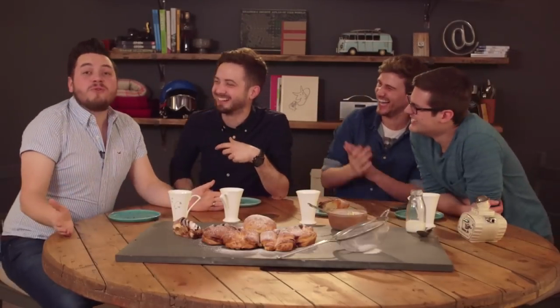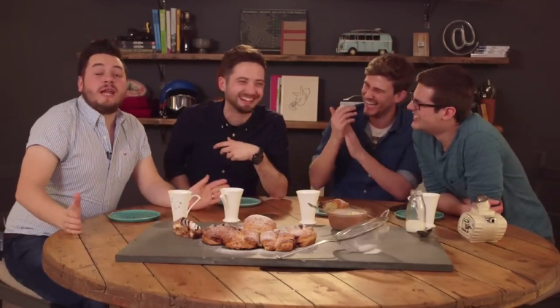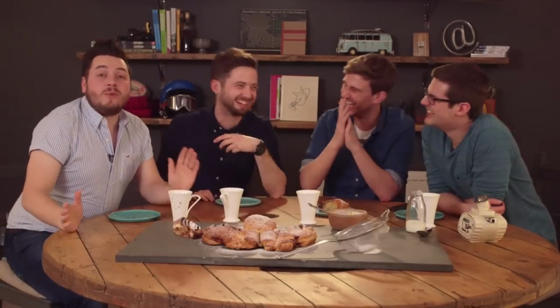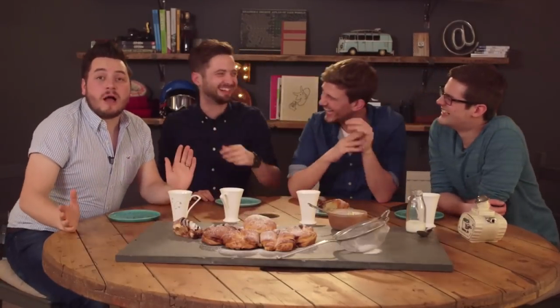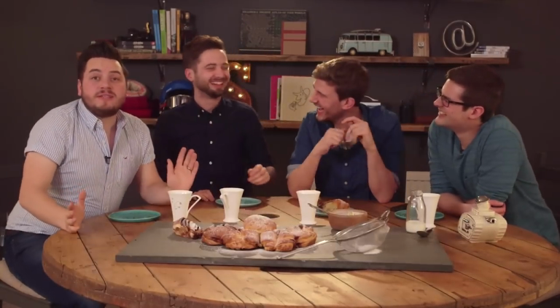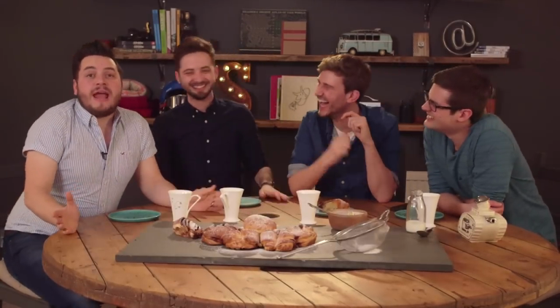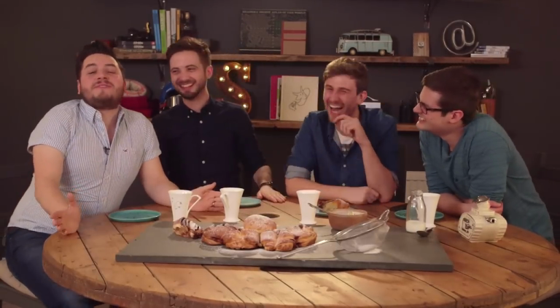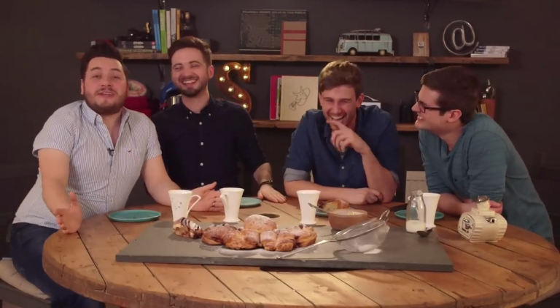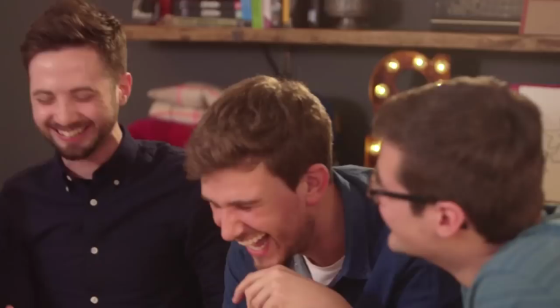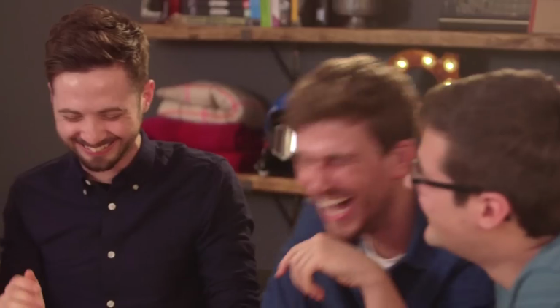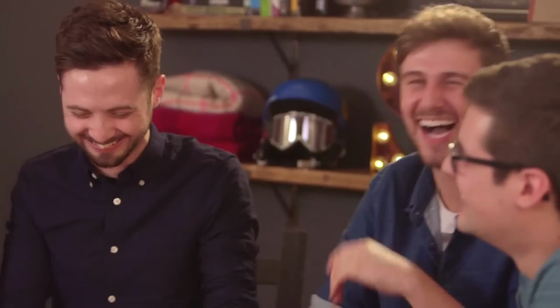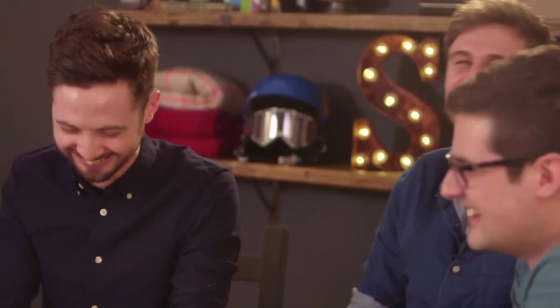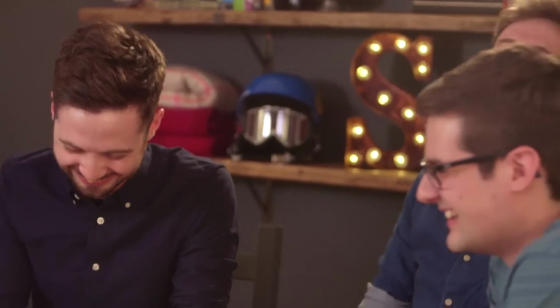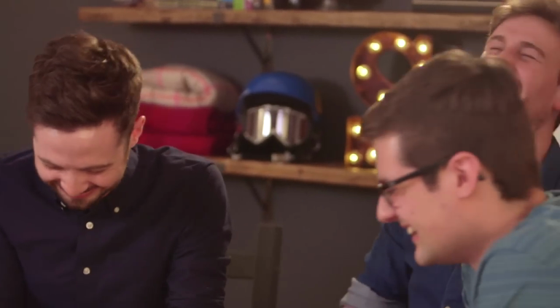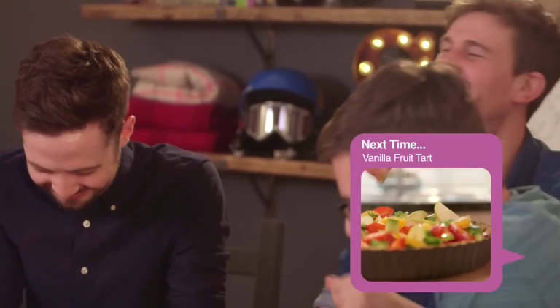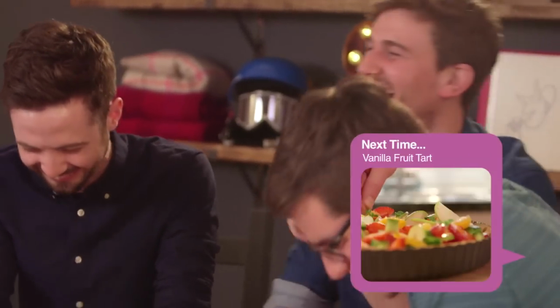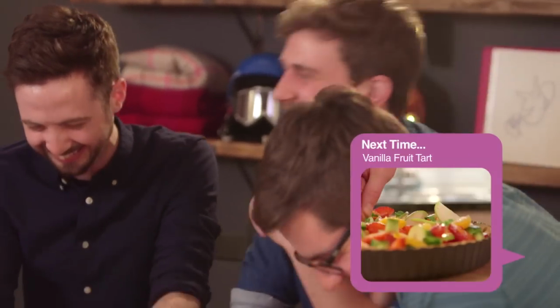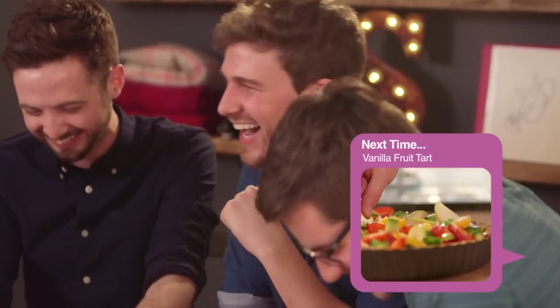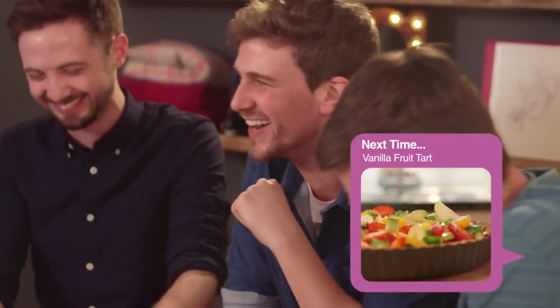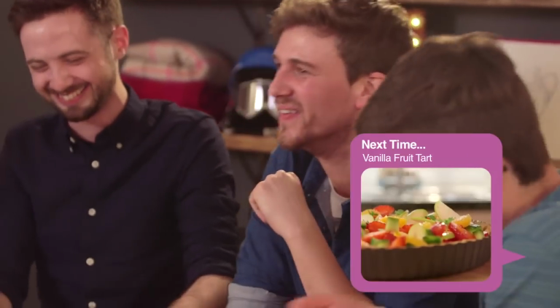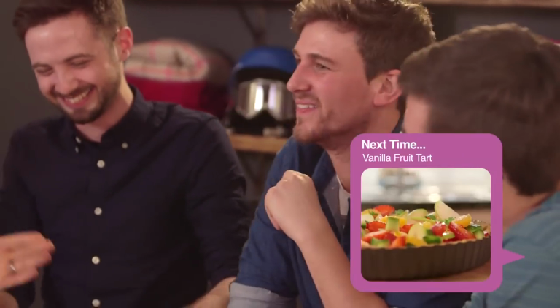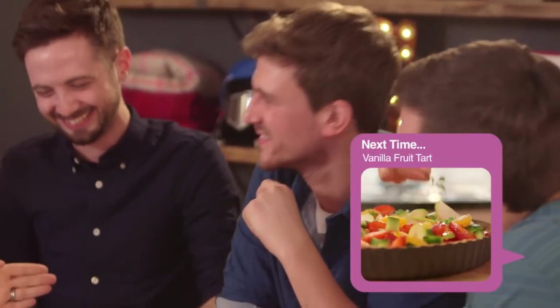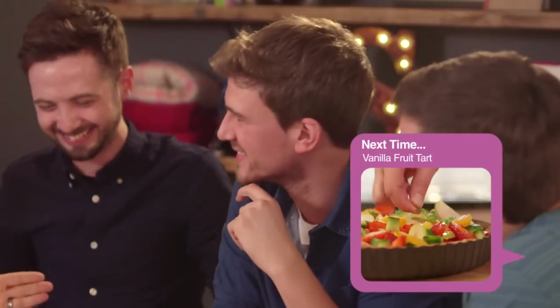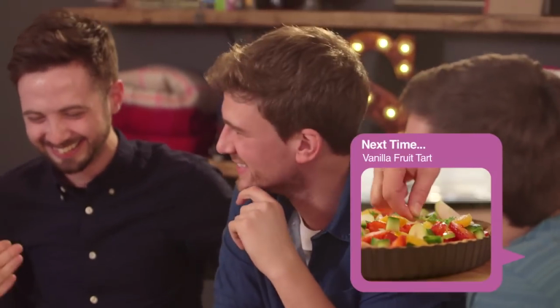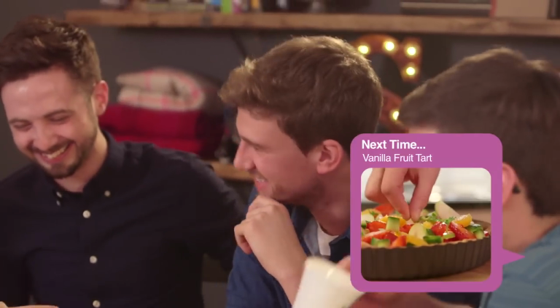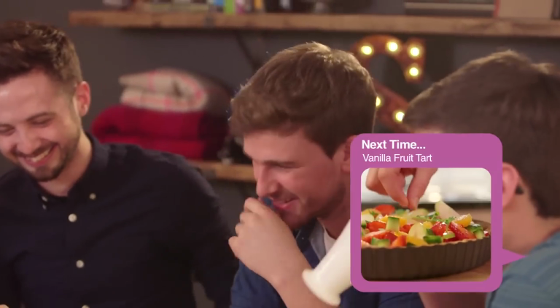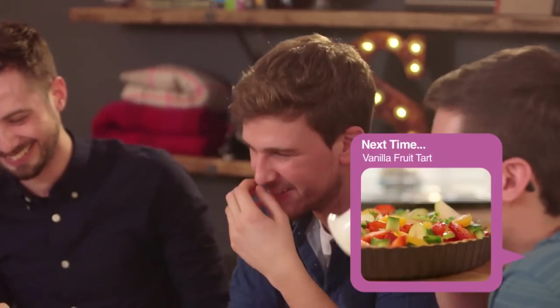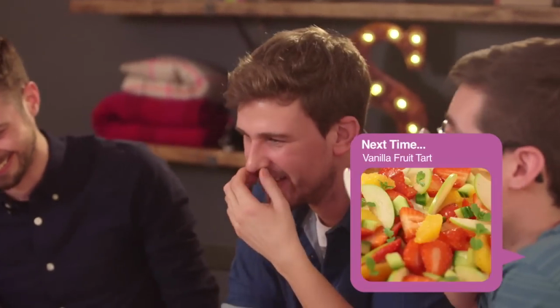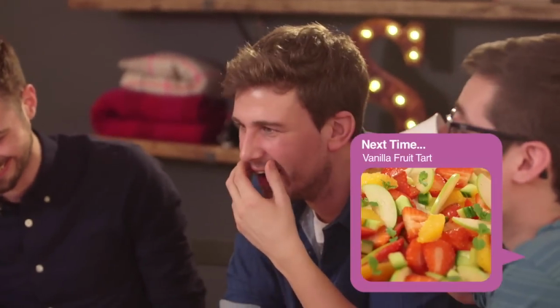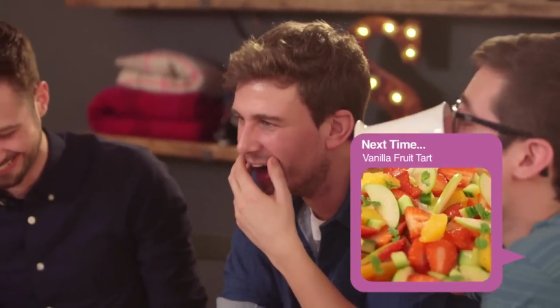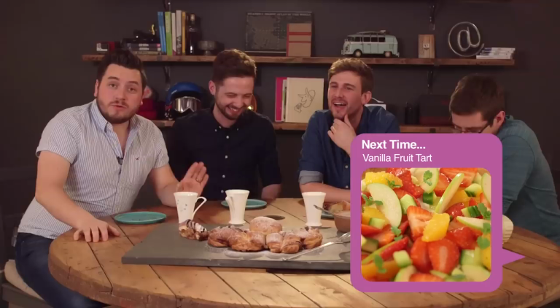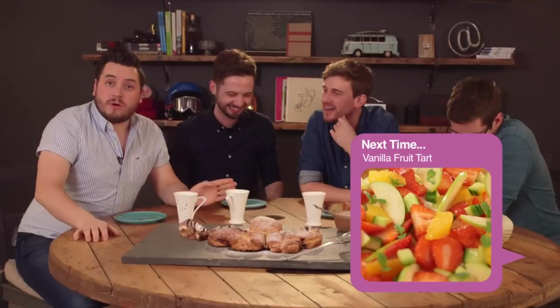Unfortunately we've come to the end of the video. Look at that - and I'm so sorry about that.